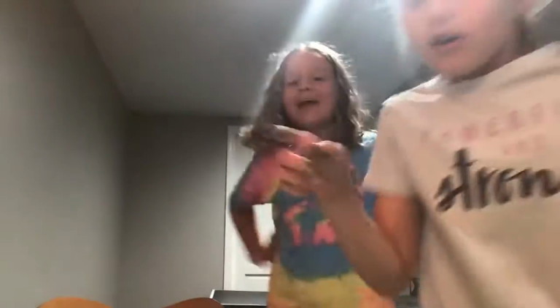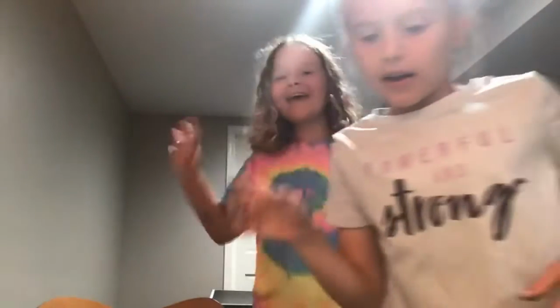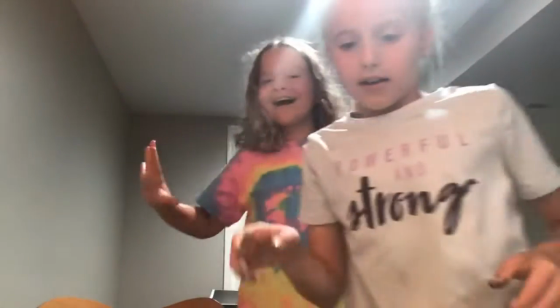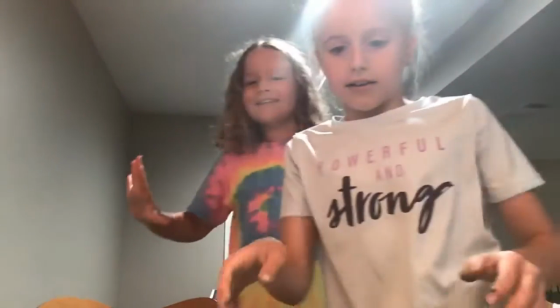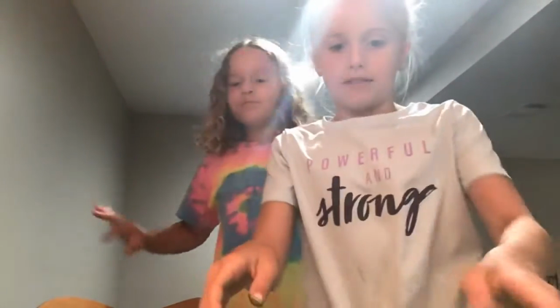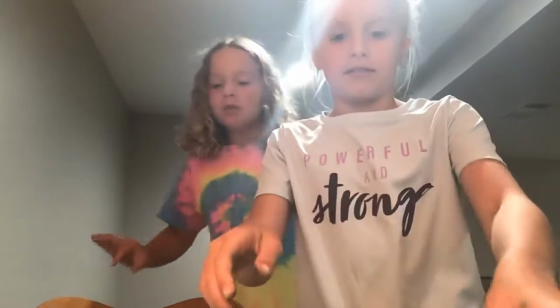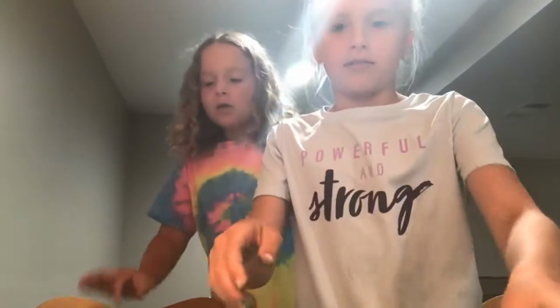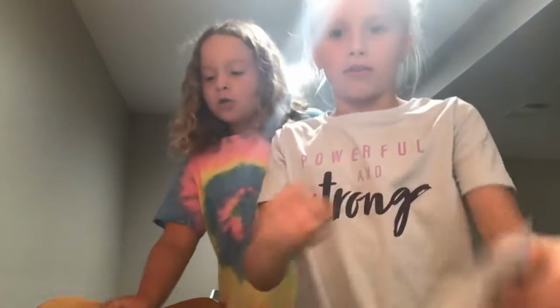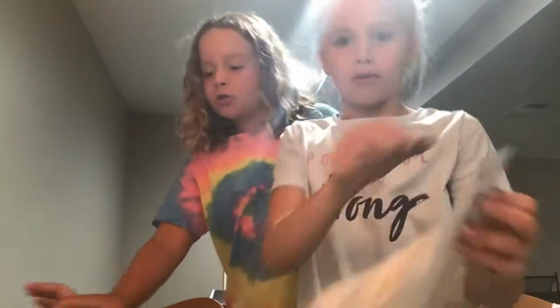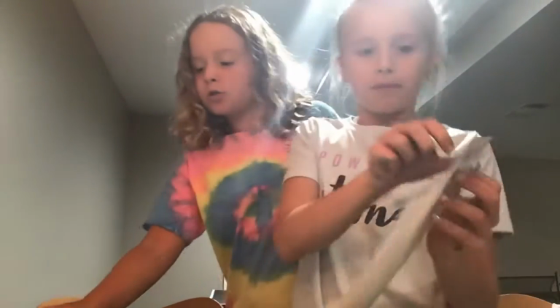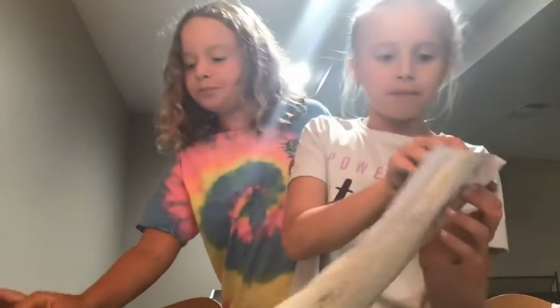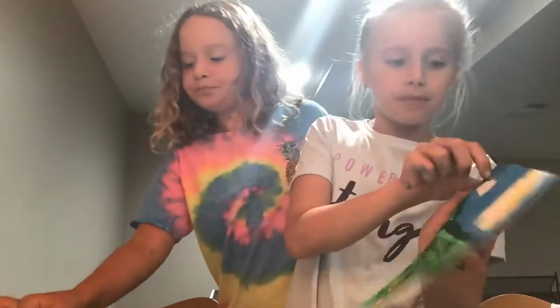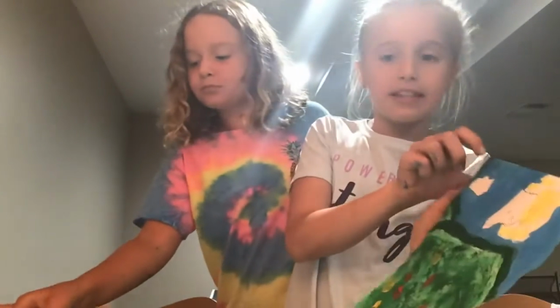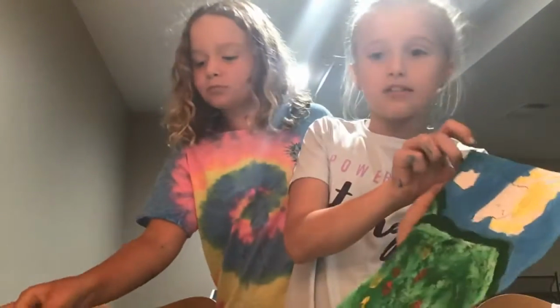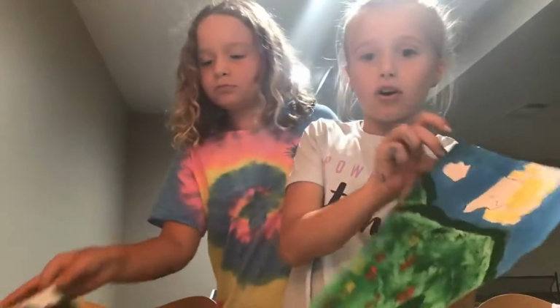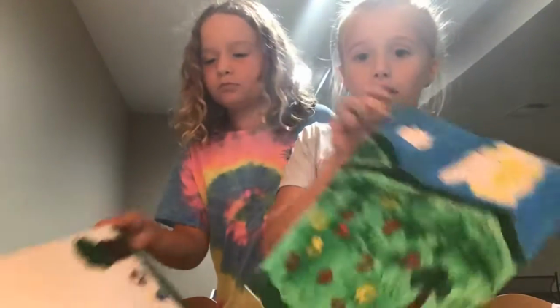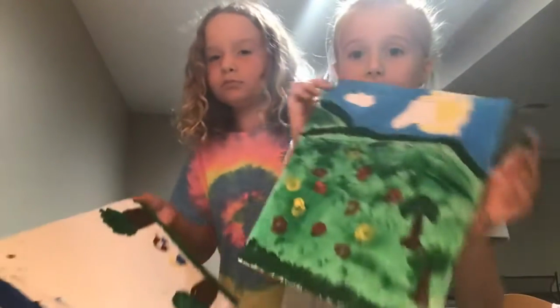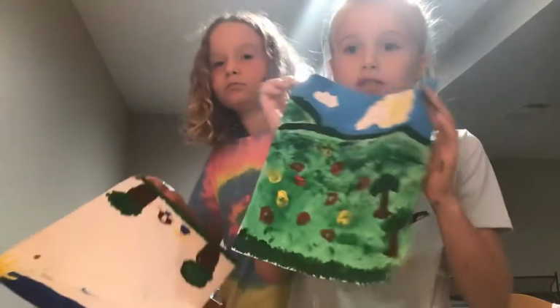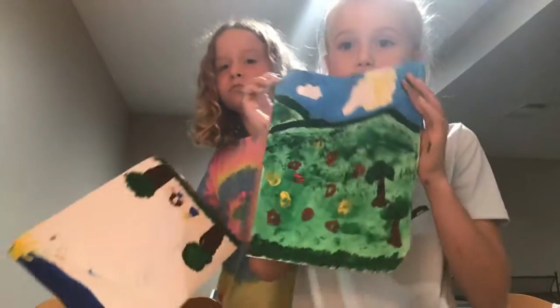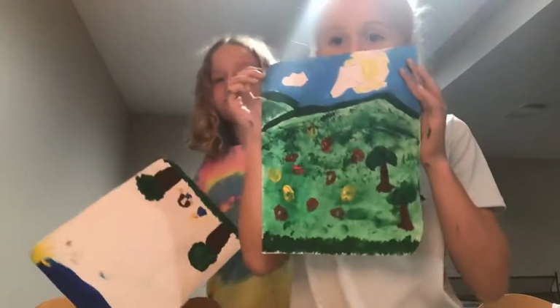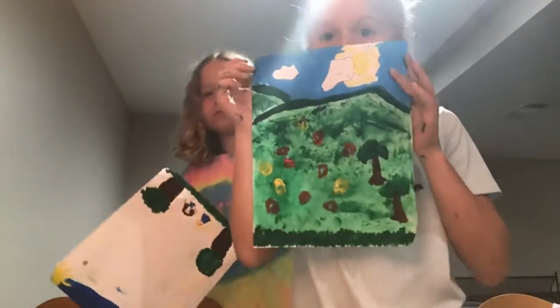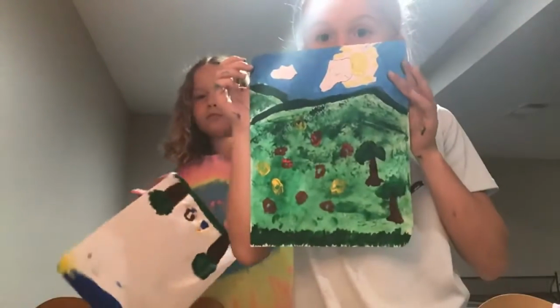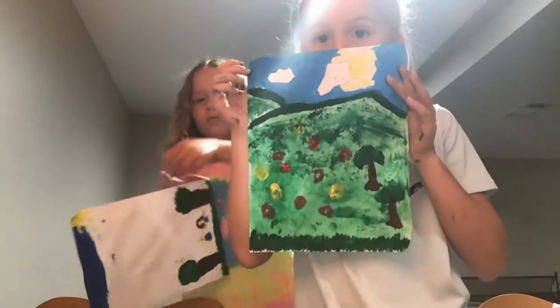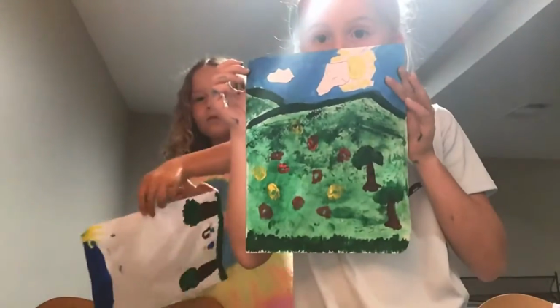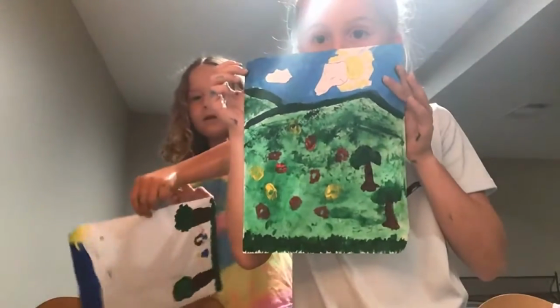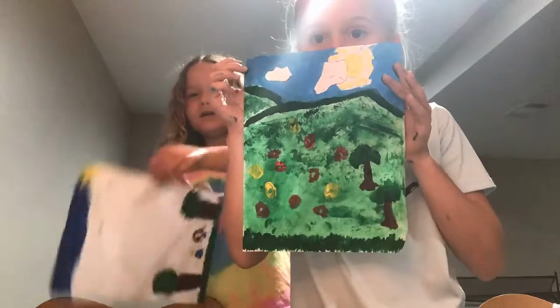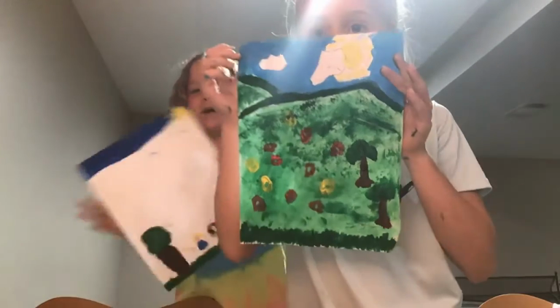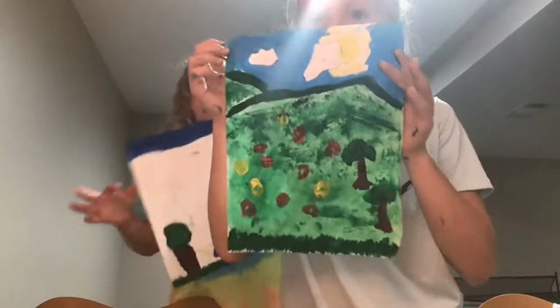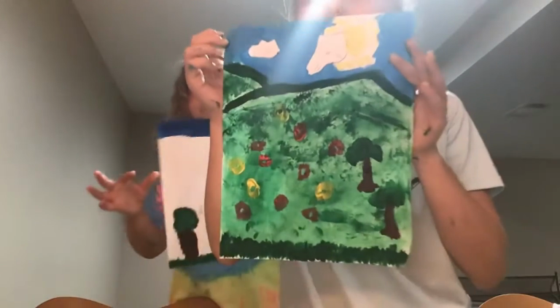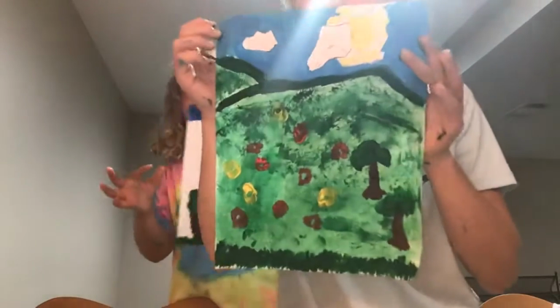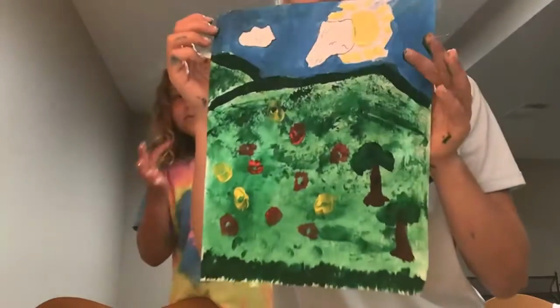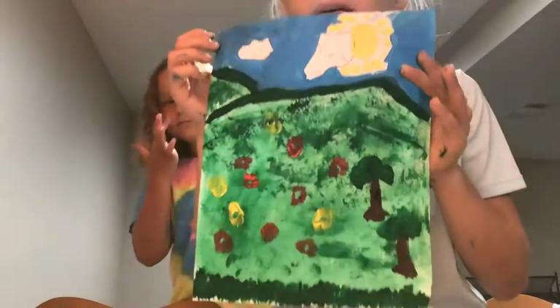Hey guys, so these are our finished products. Here's just take a look at them.